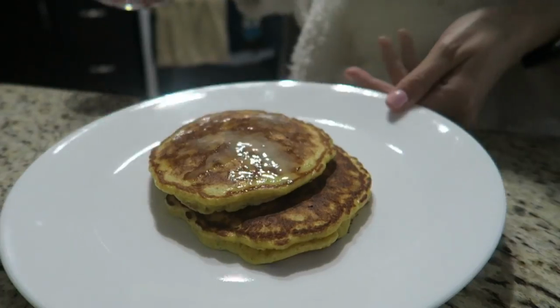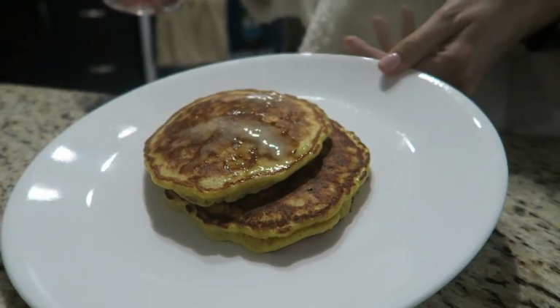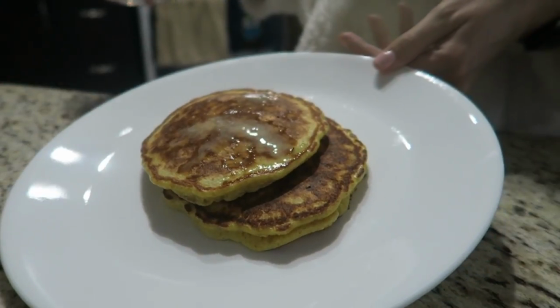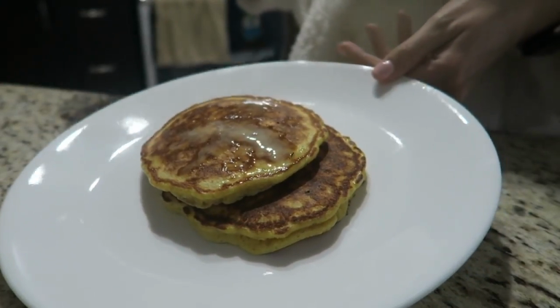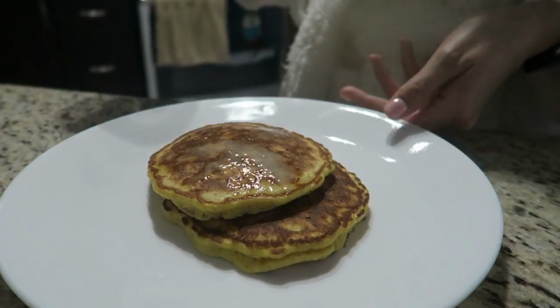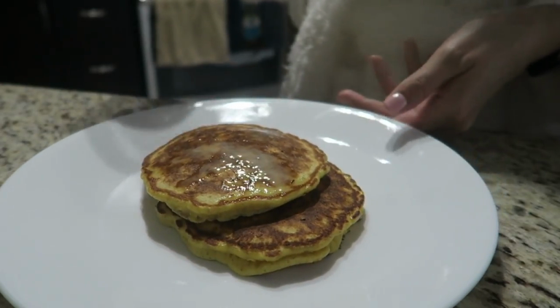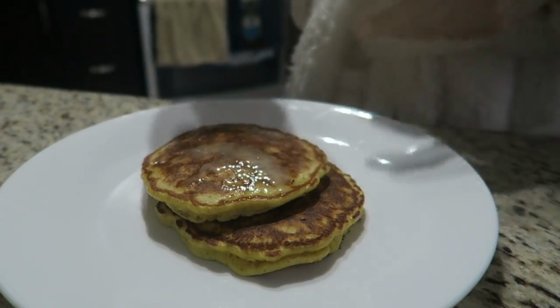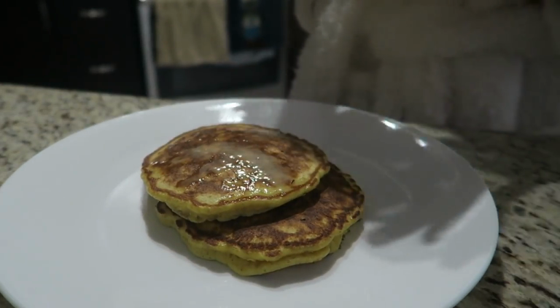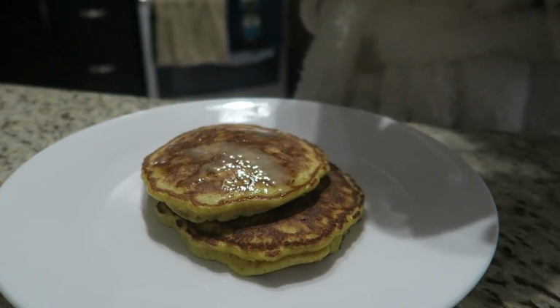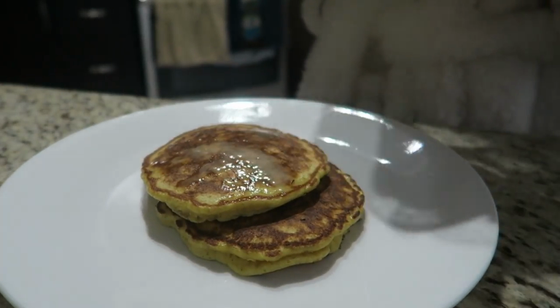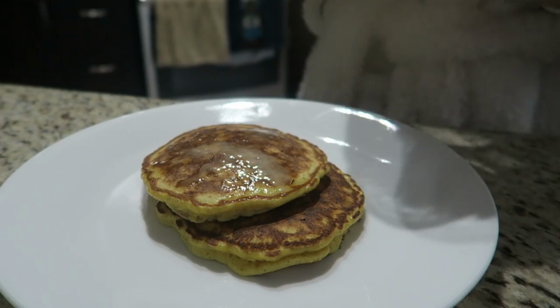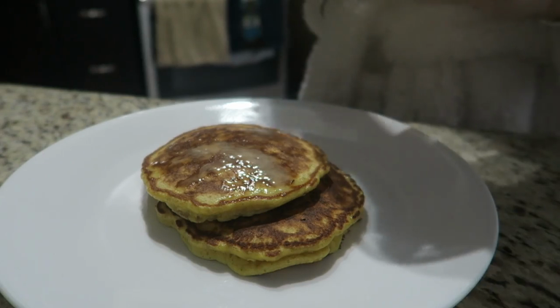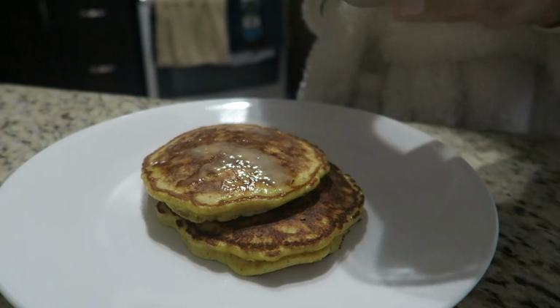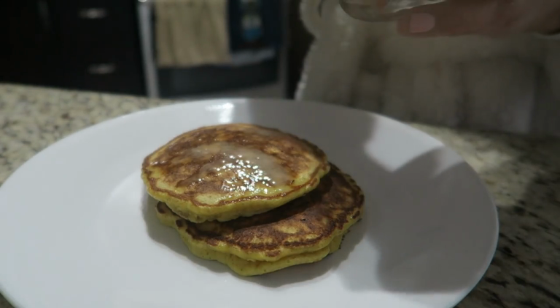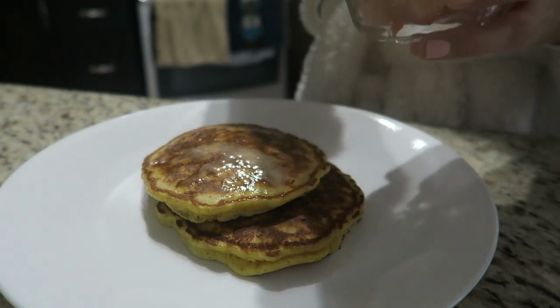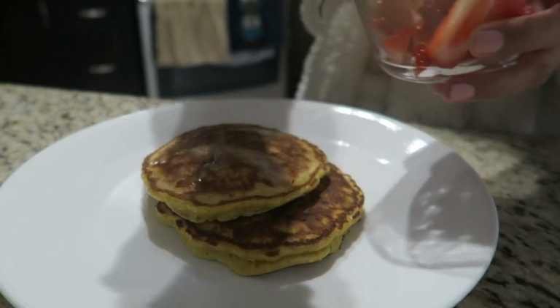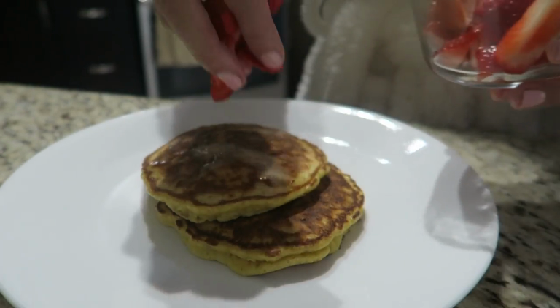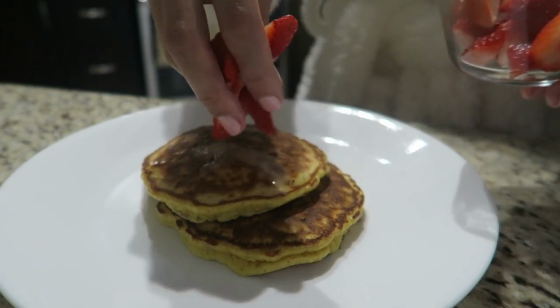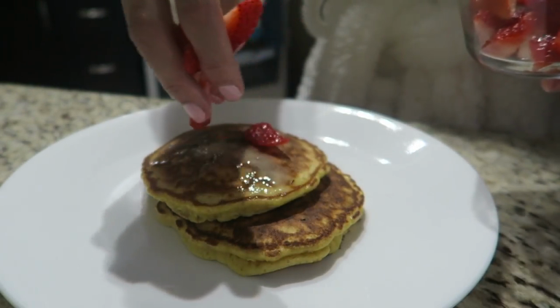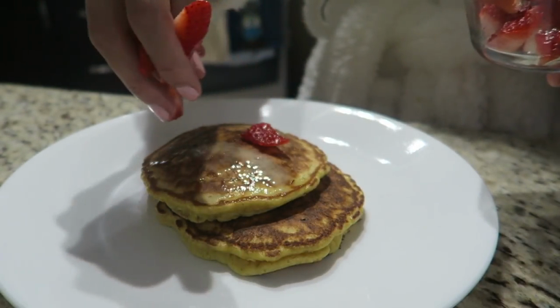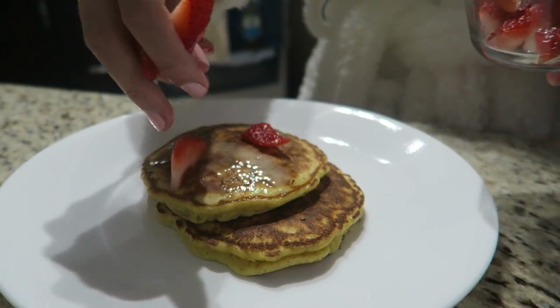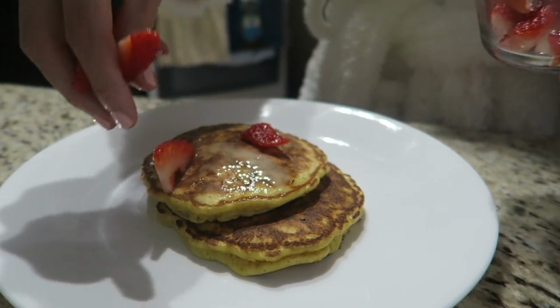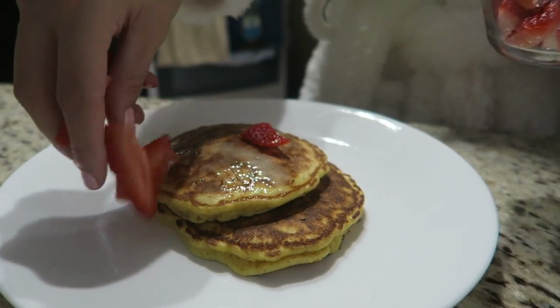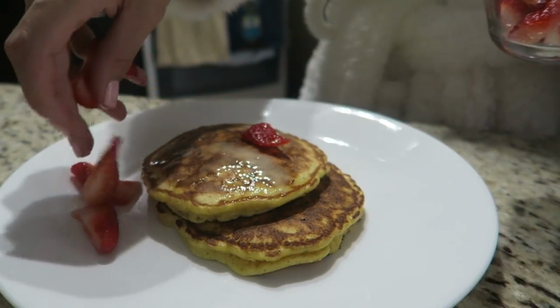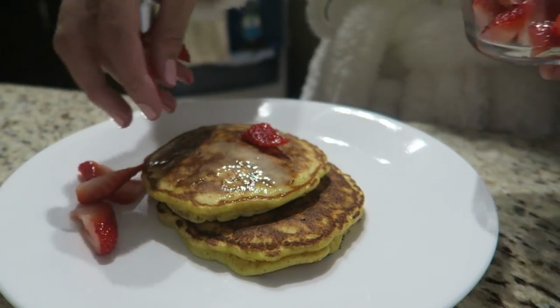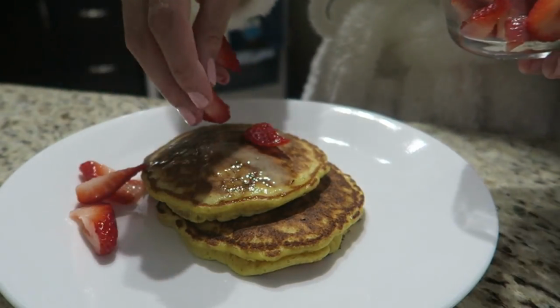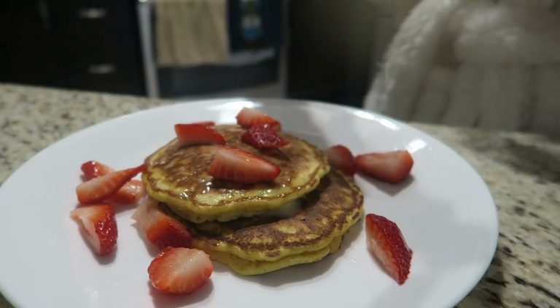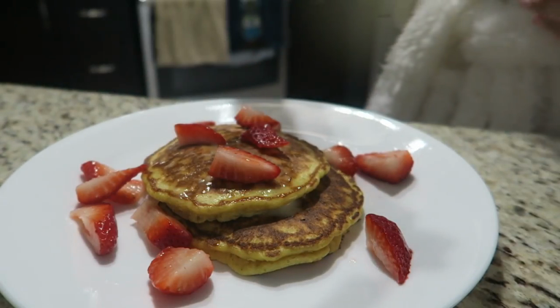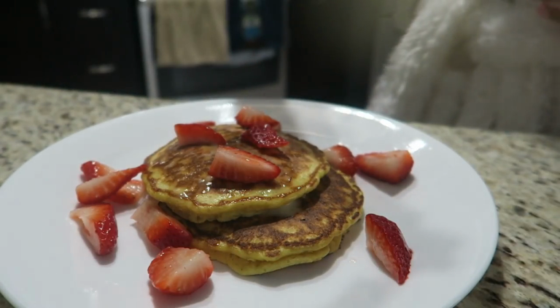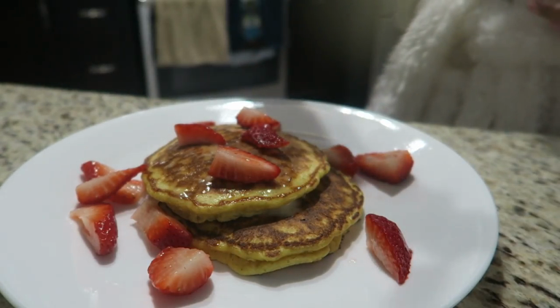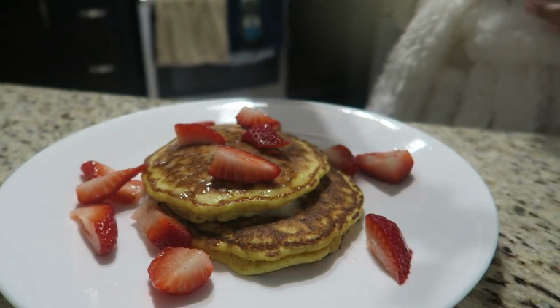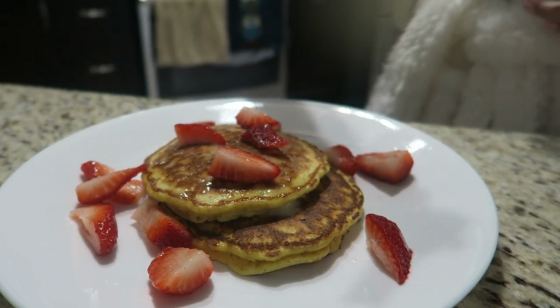Here are my two pancakes. They look amazing and now I'm just going to add these strawberries on top and some maple syrup.